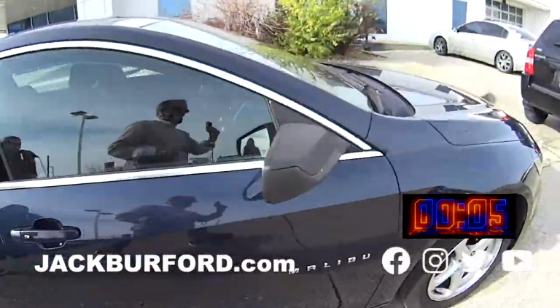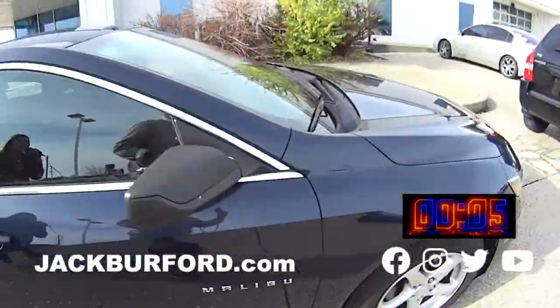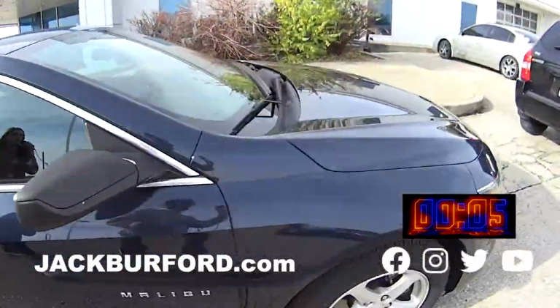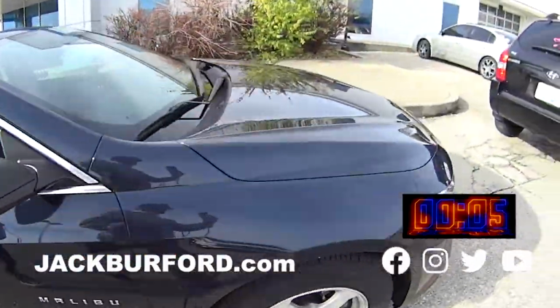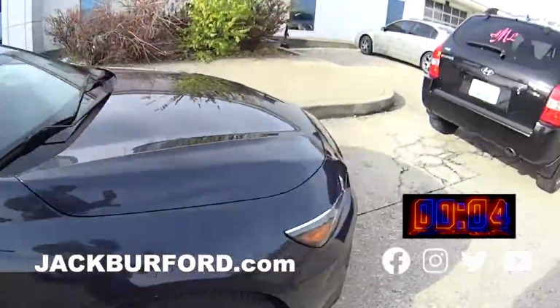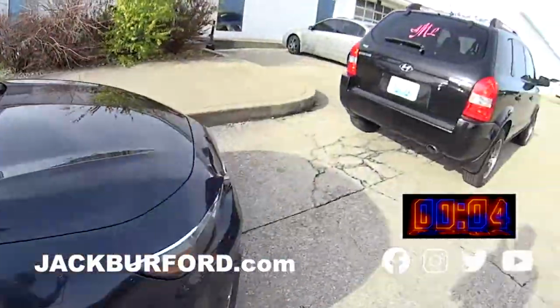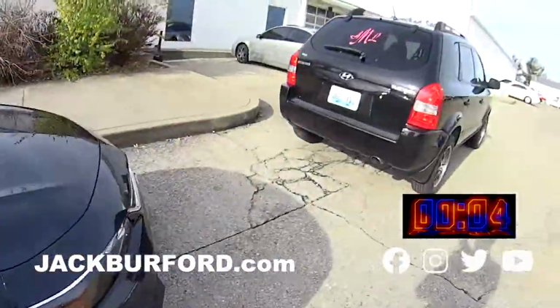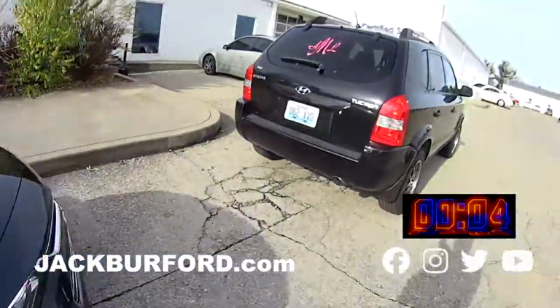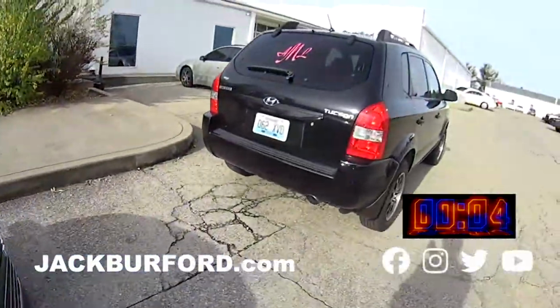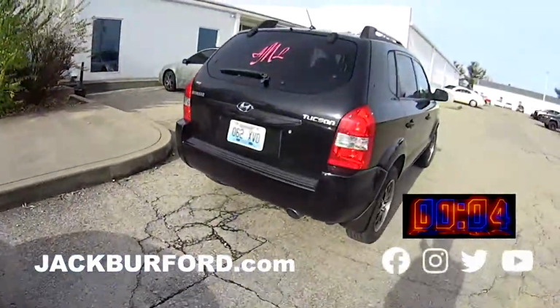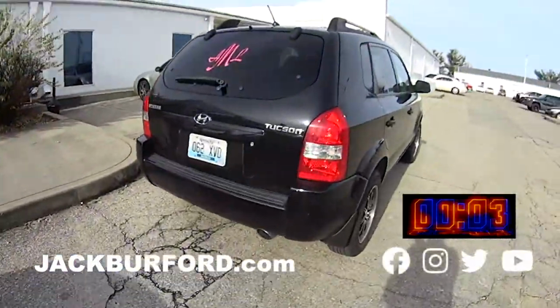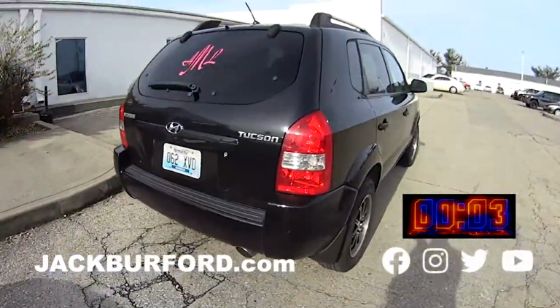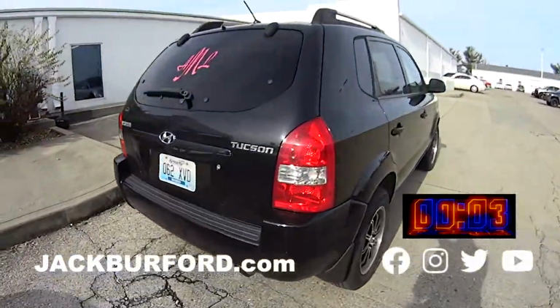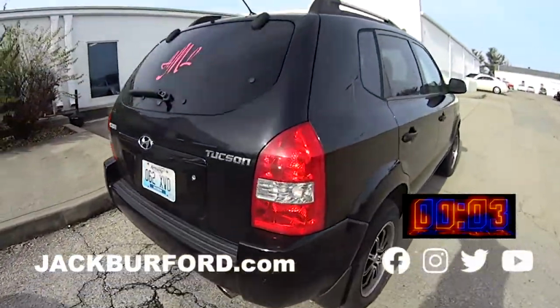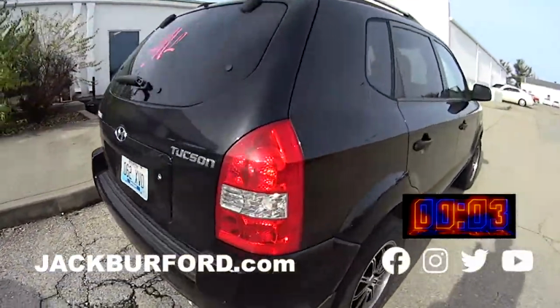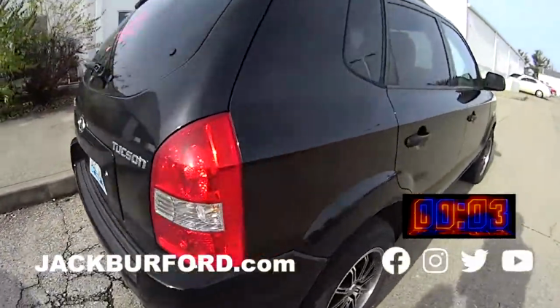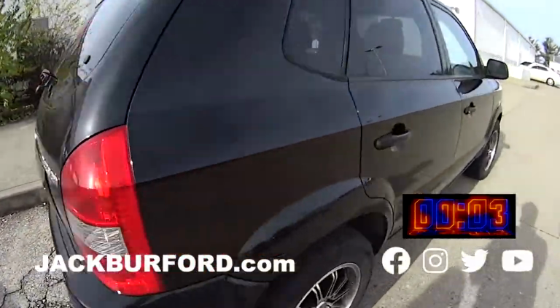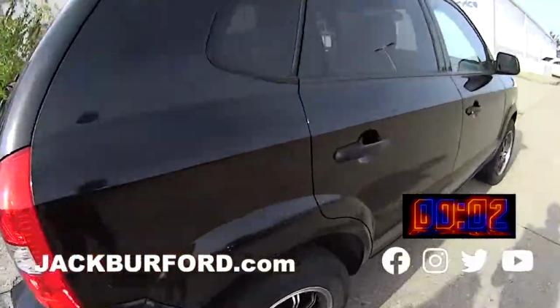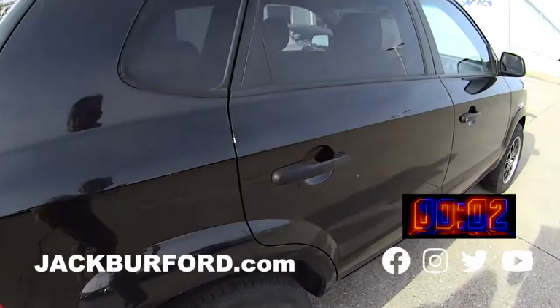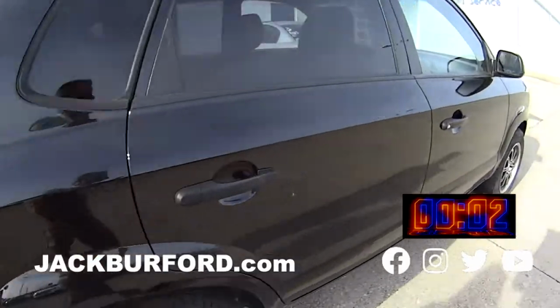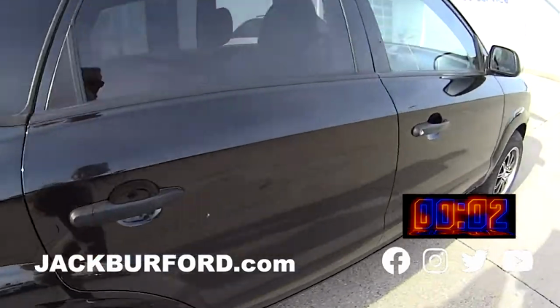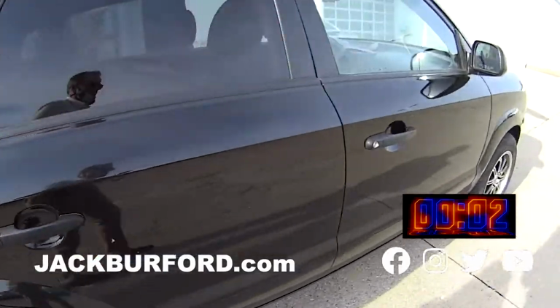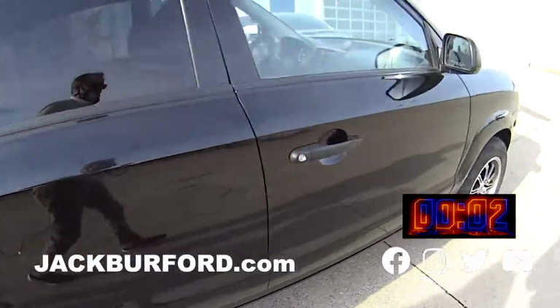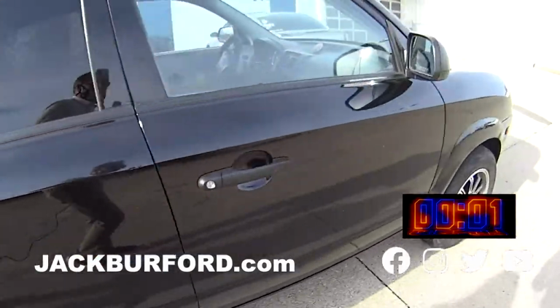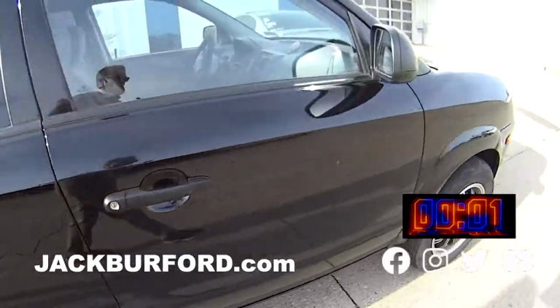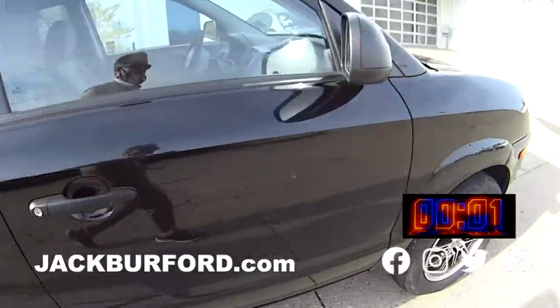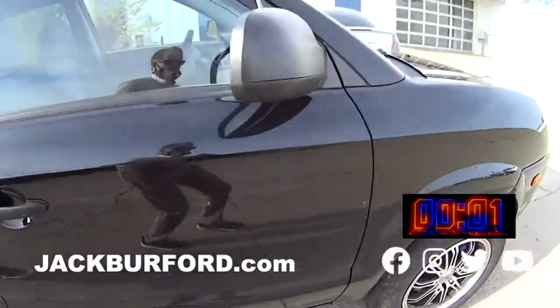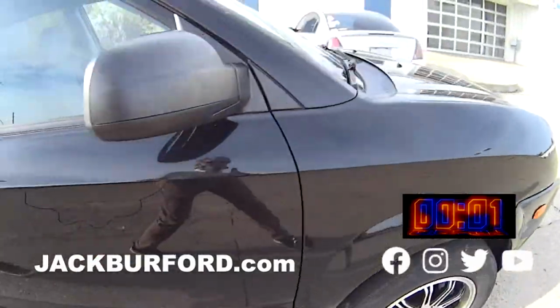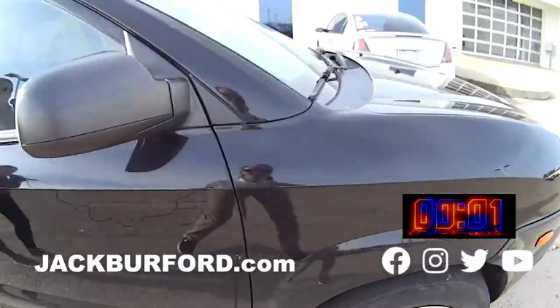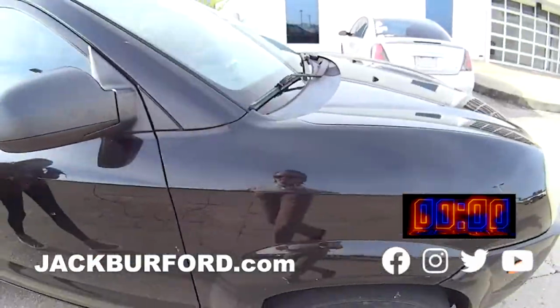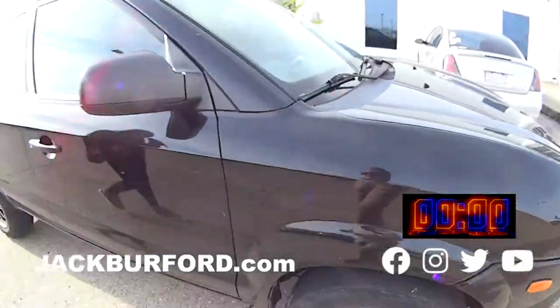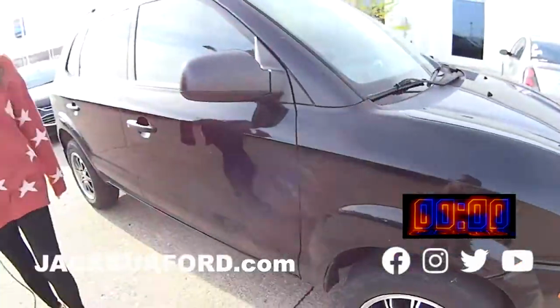We got a Hyundai, a Tucson — so come in and see us today or check out jackbuttard.com.